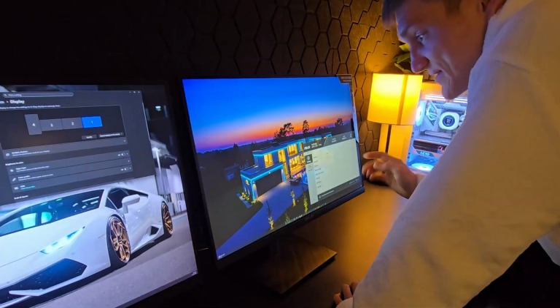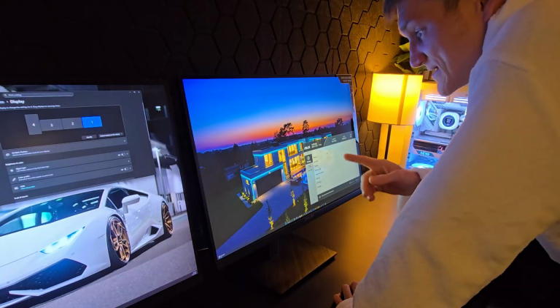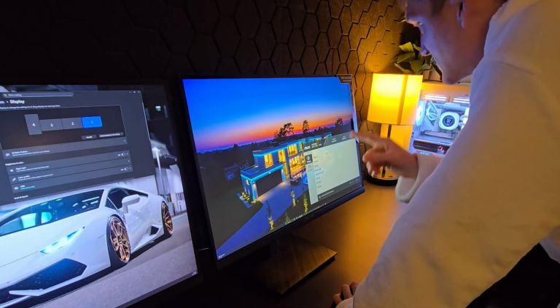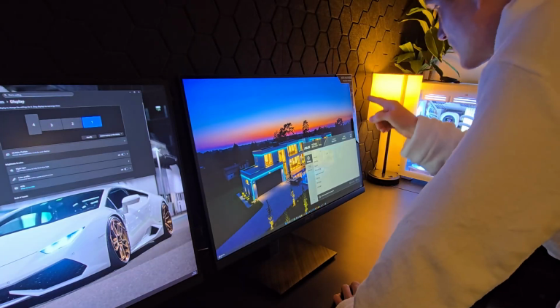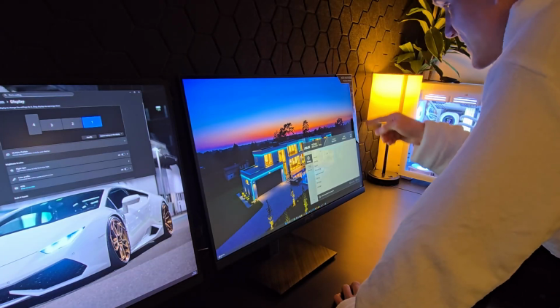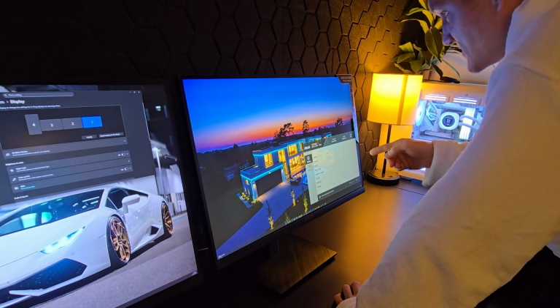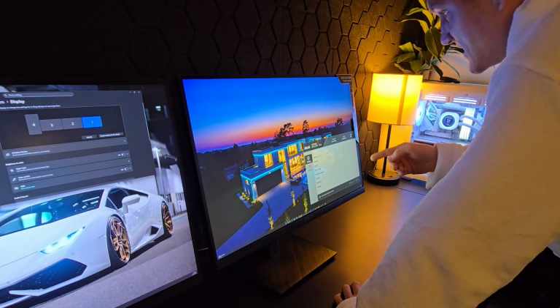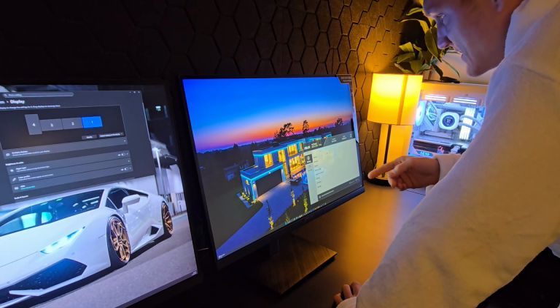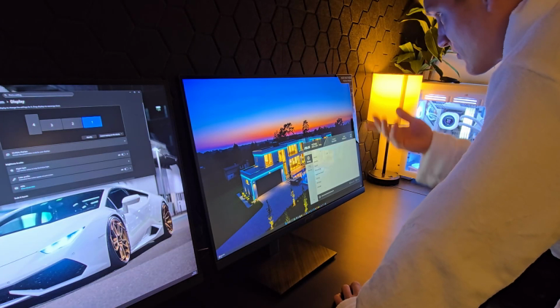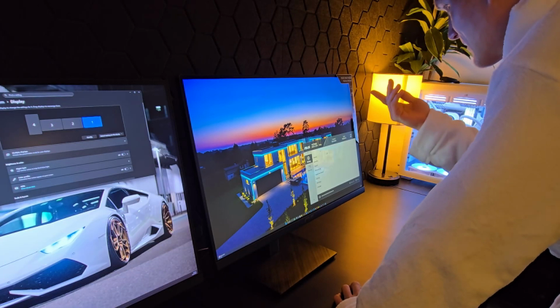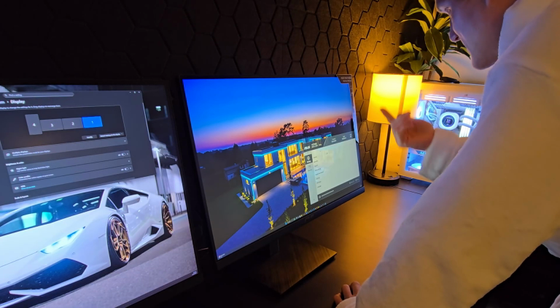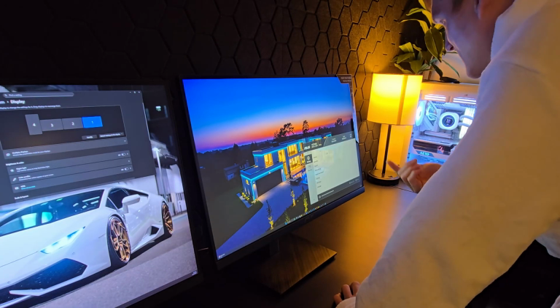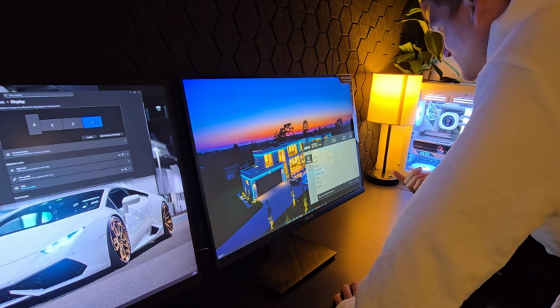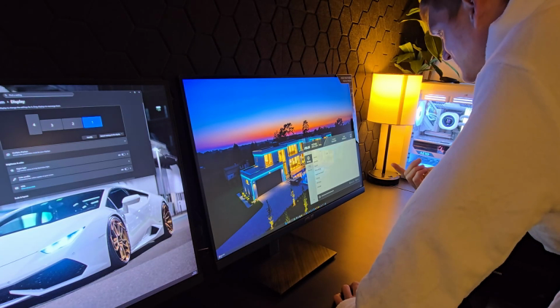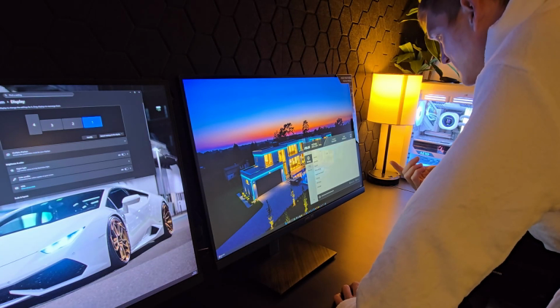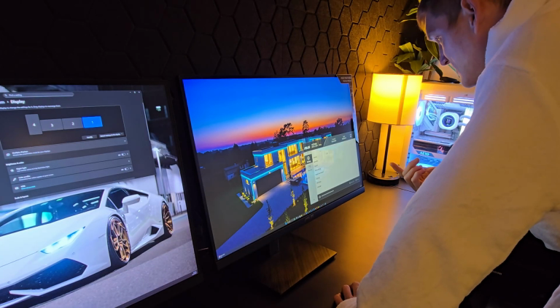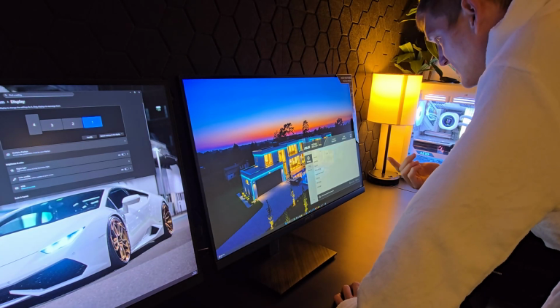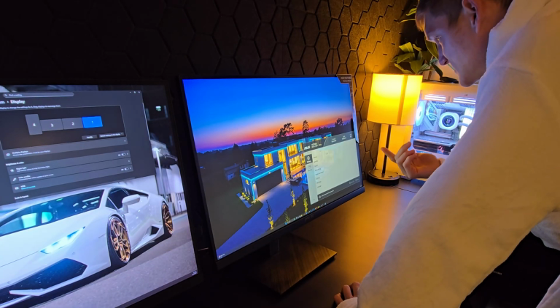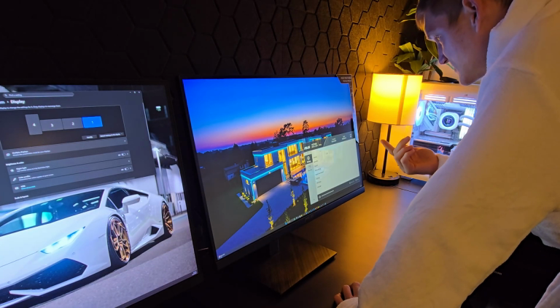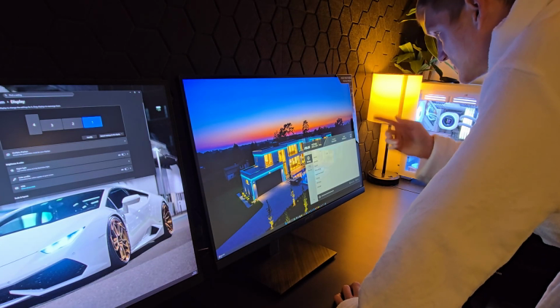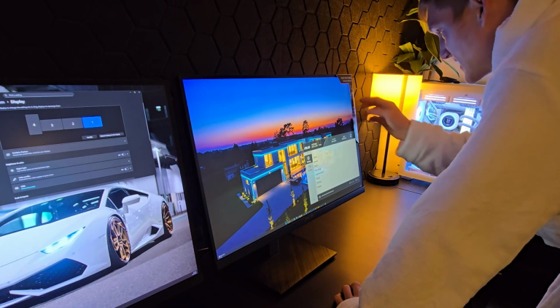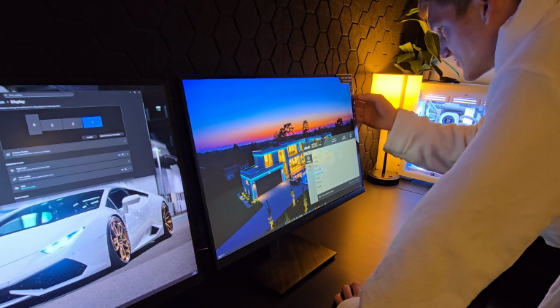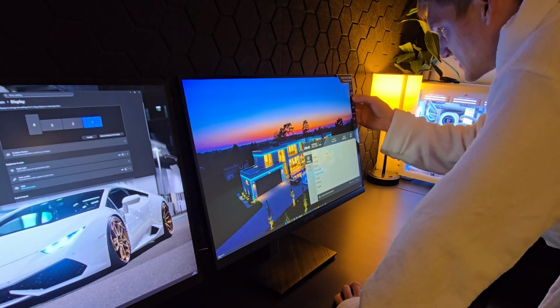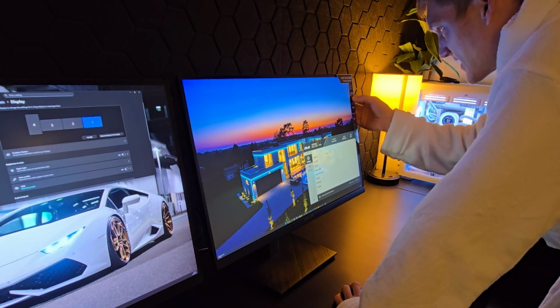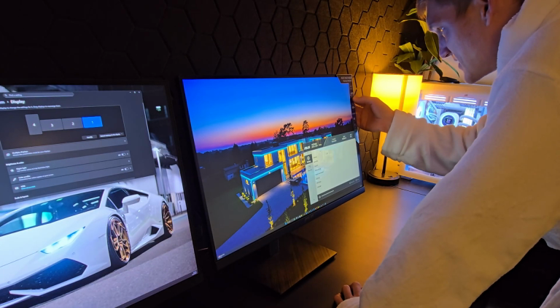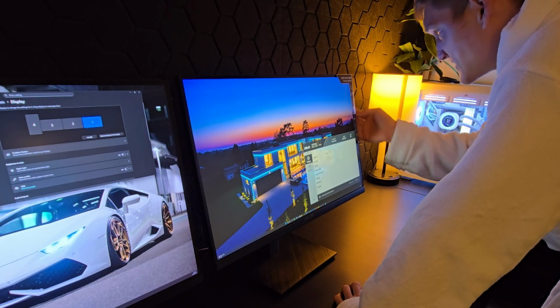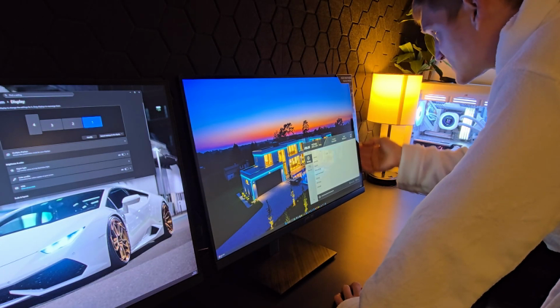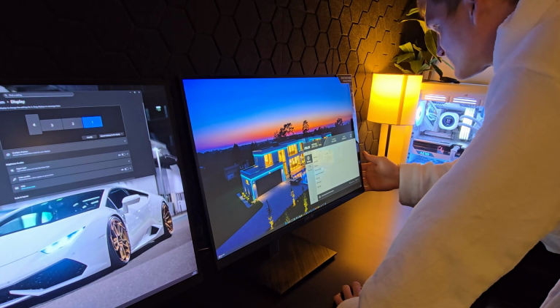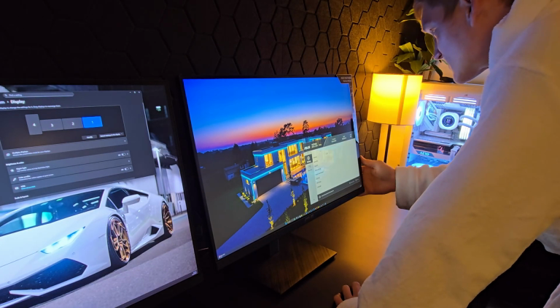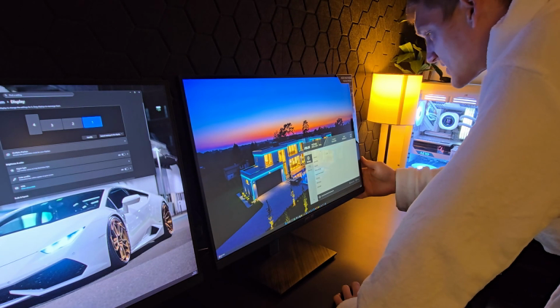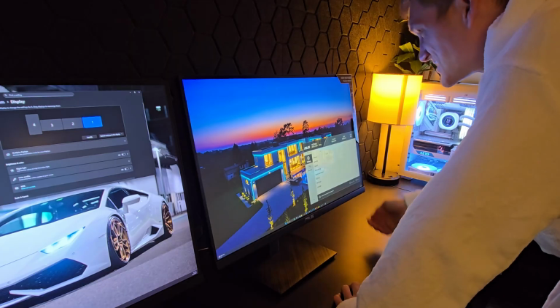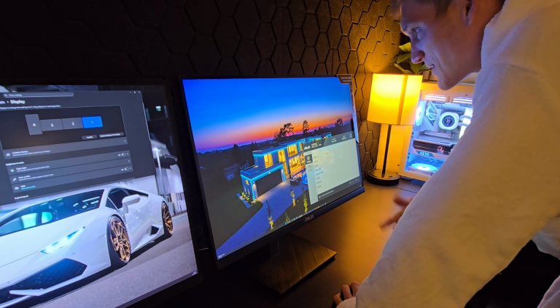So this is only LCD — it's an IPS display.